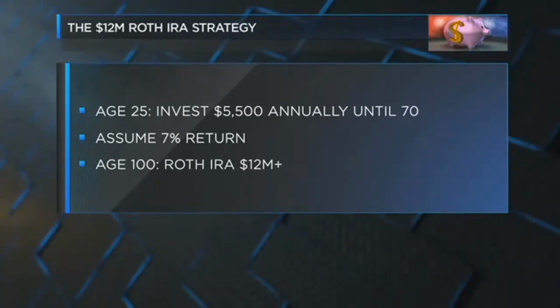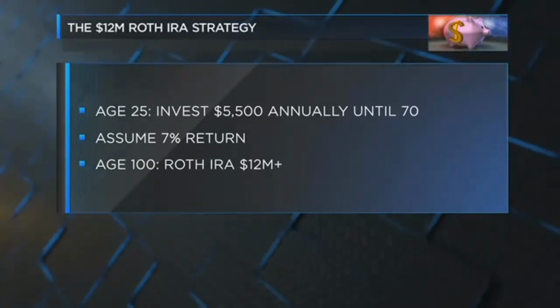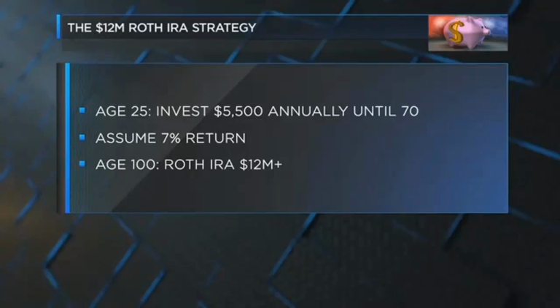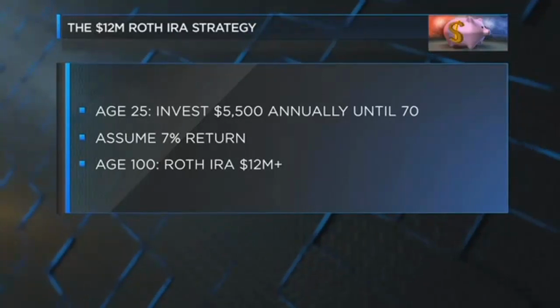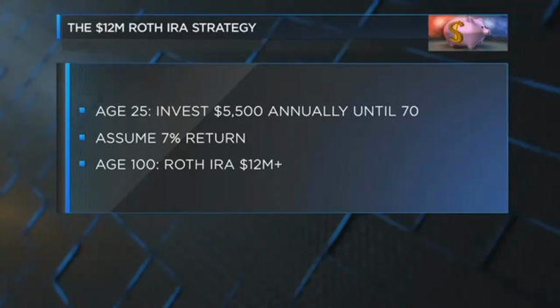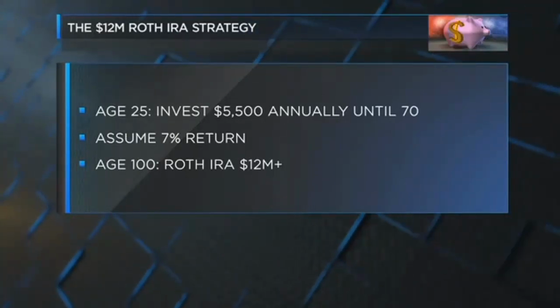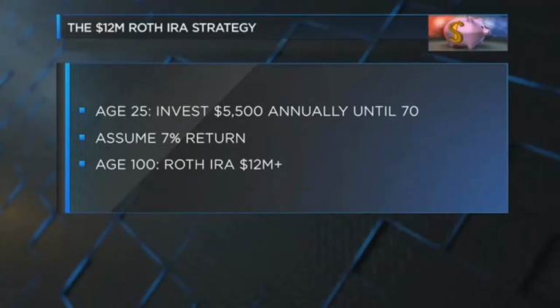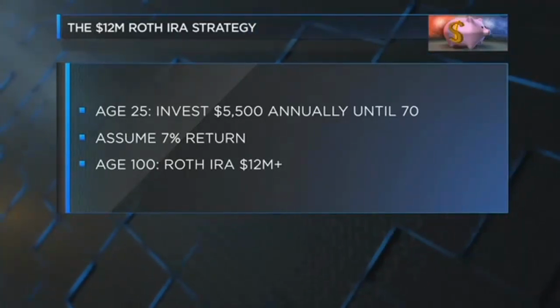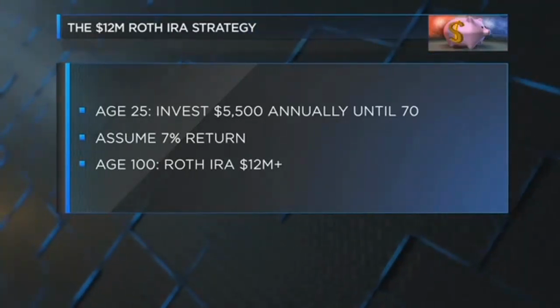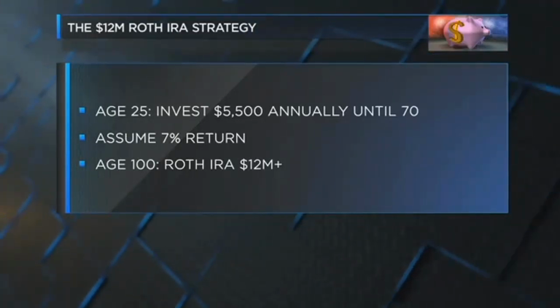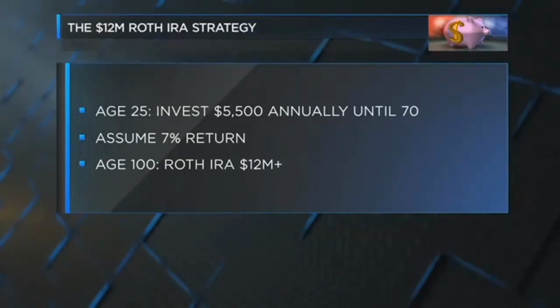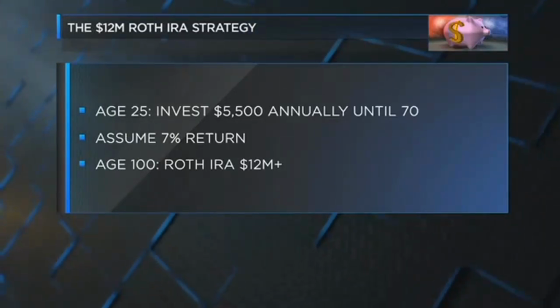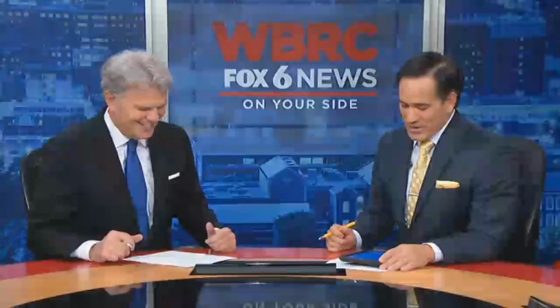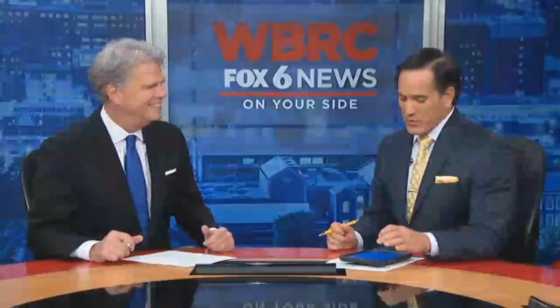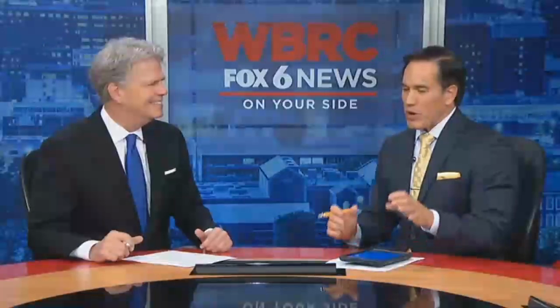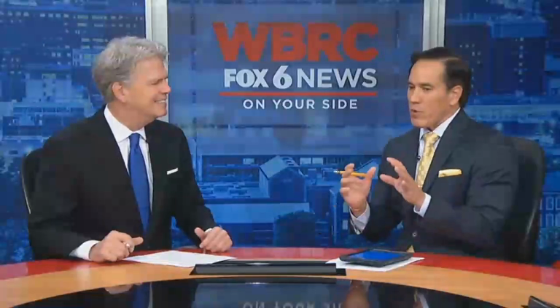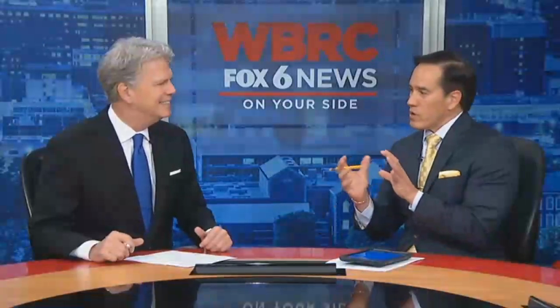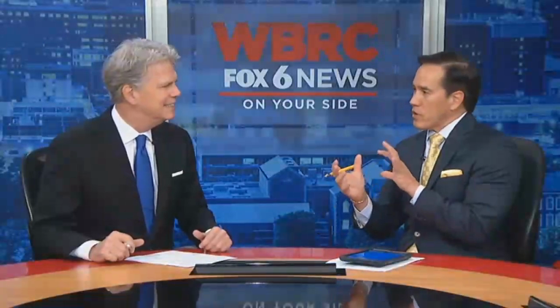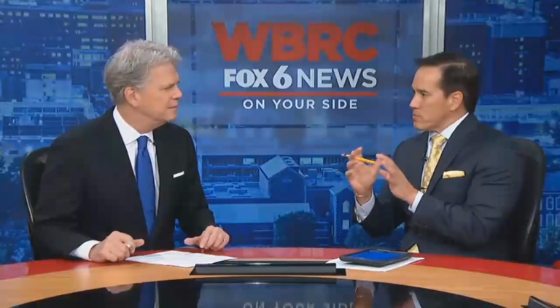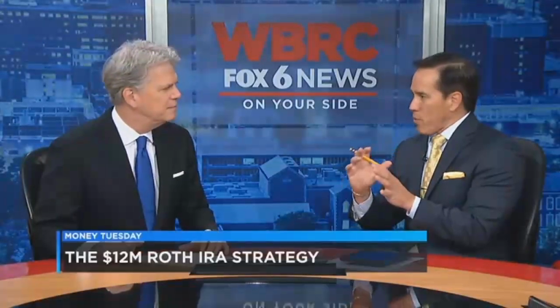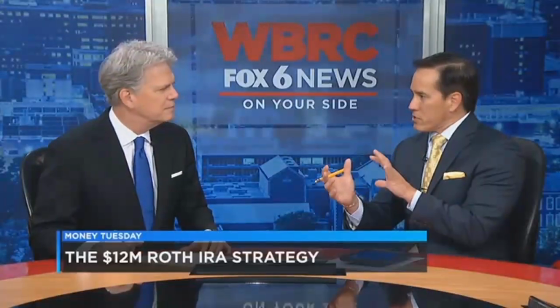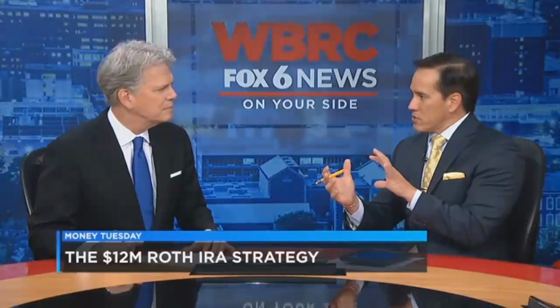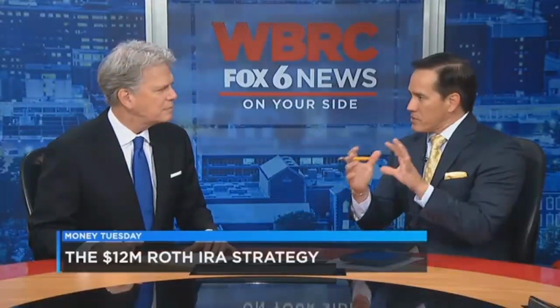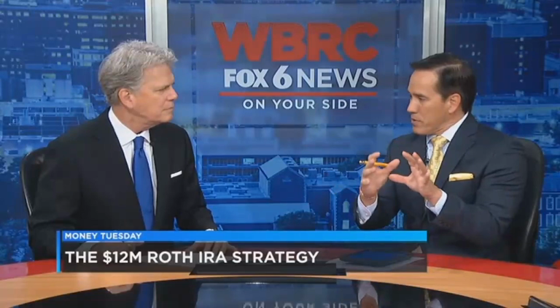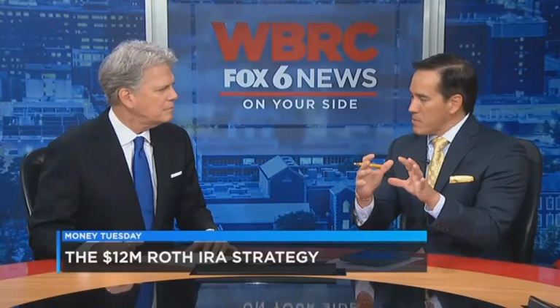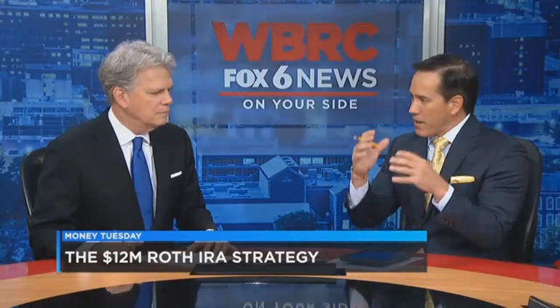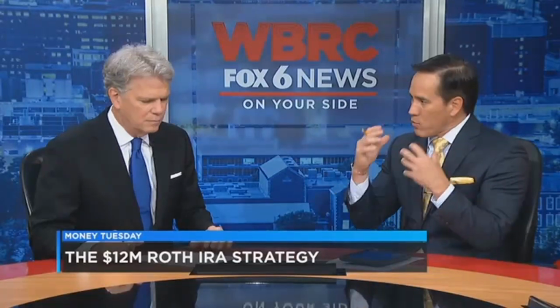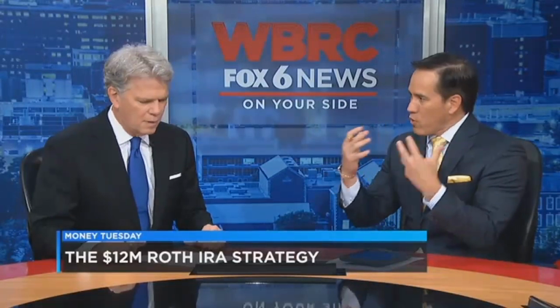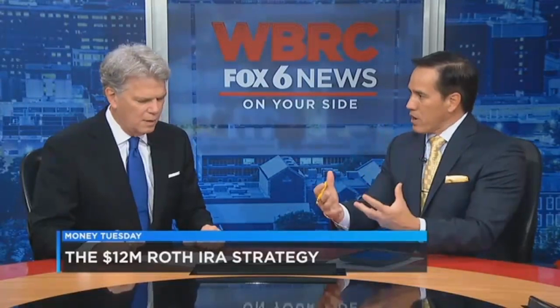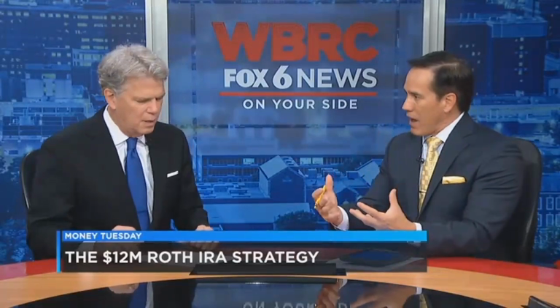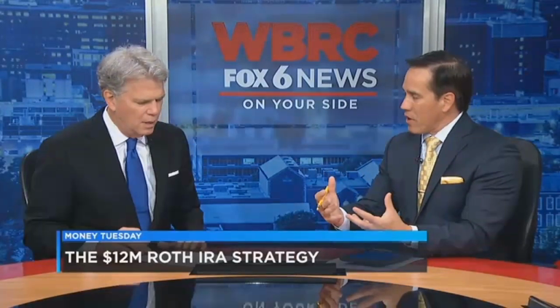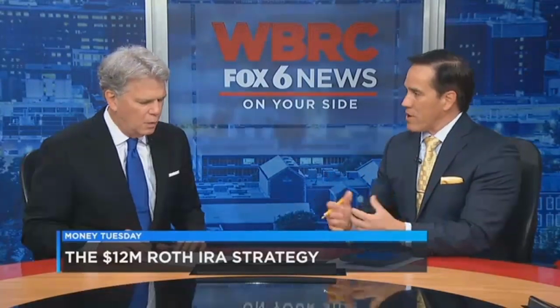Just think, if you were Methuselah, you'd really have a lot of money. So, what are some of the parameters — things people need to keep in mind if they want to open a Roth IRA?